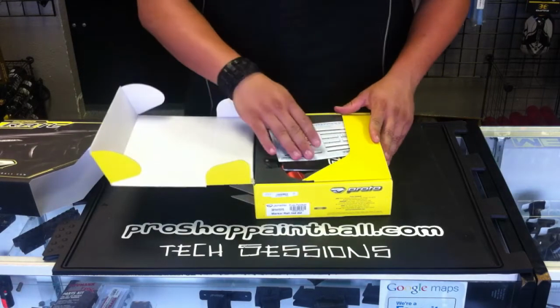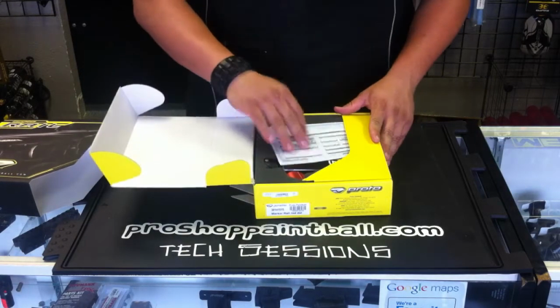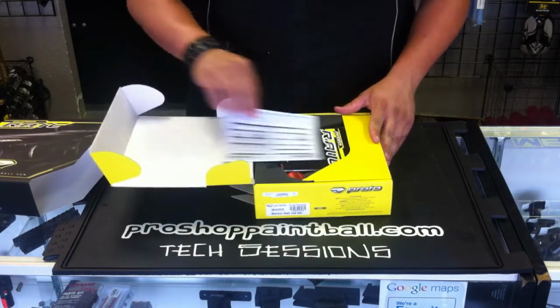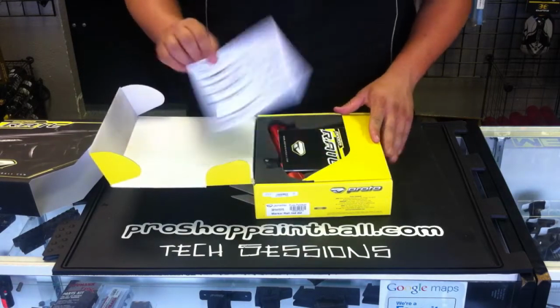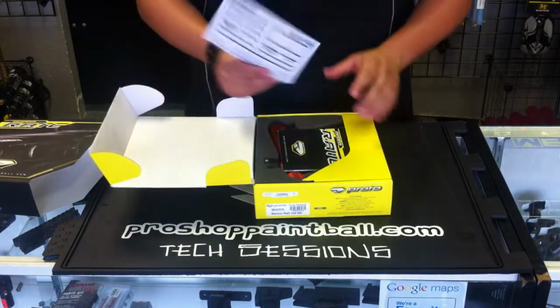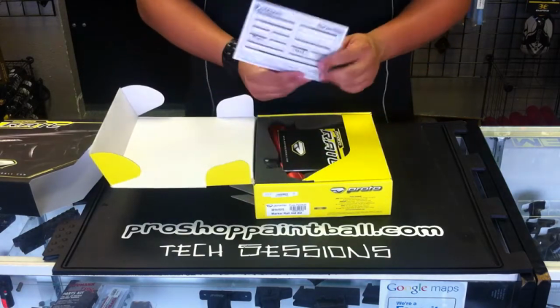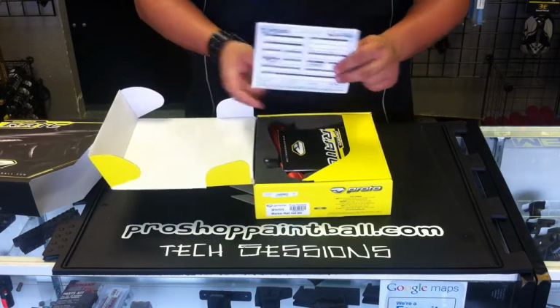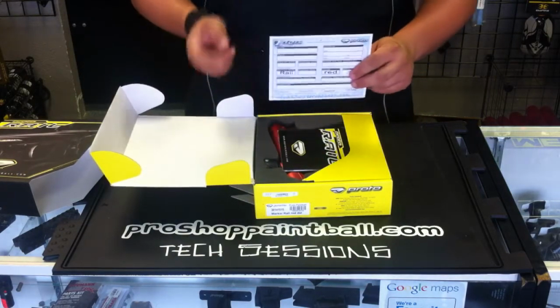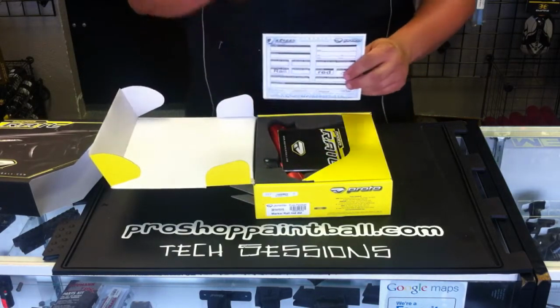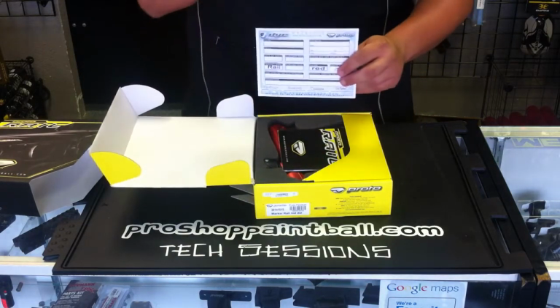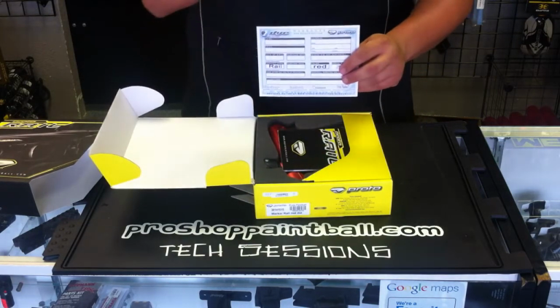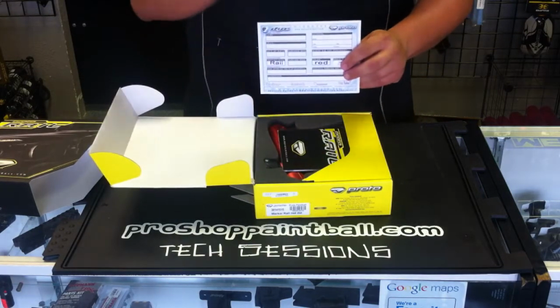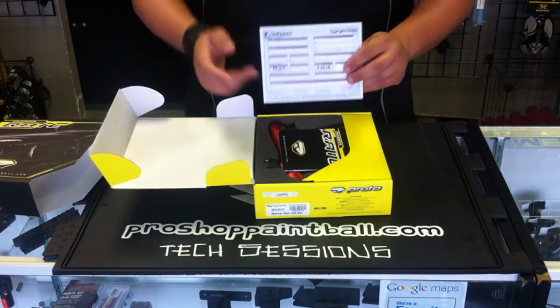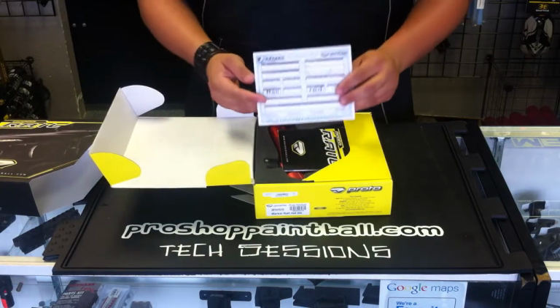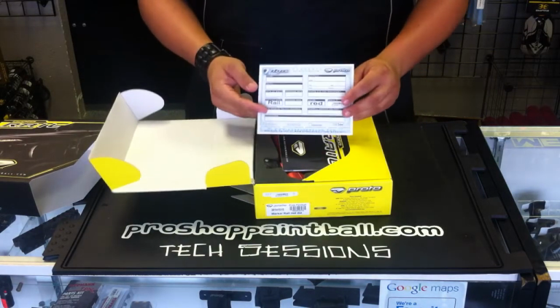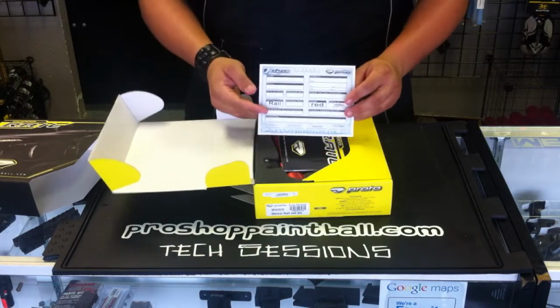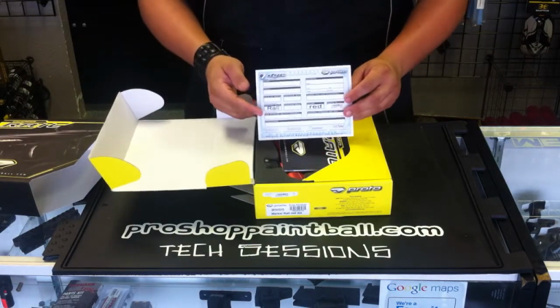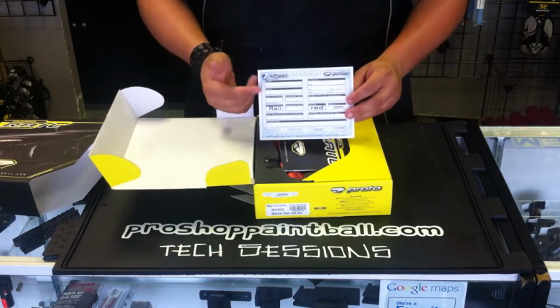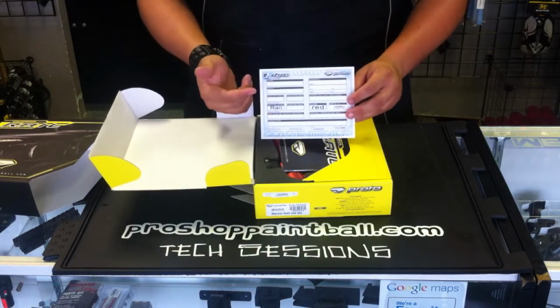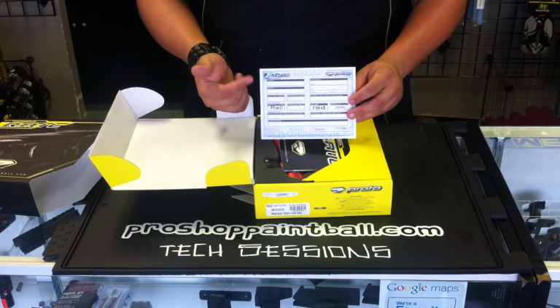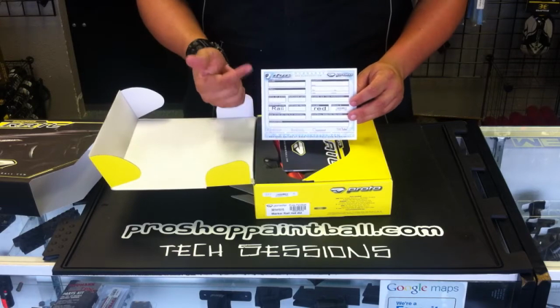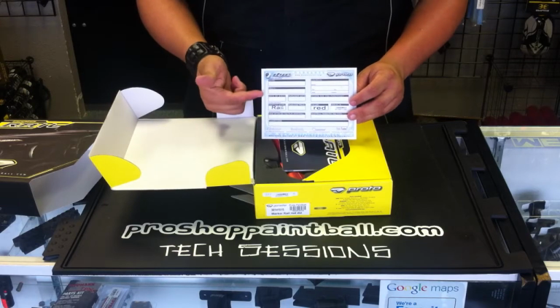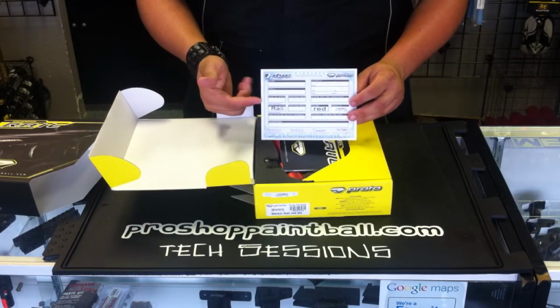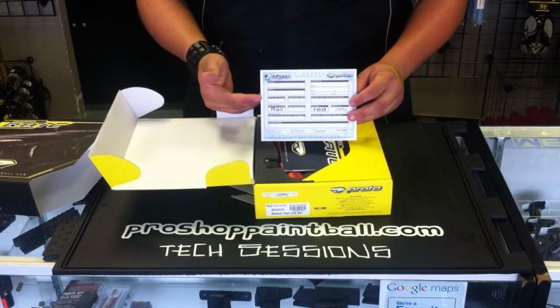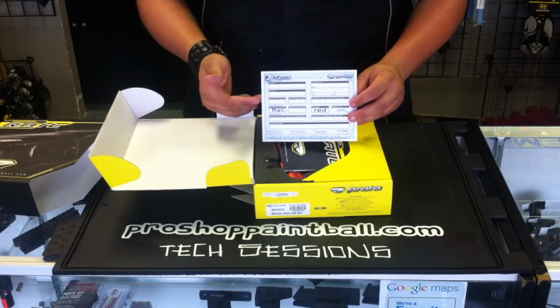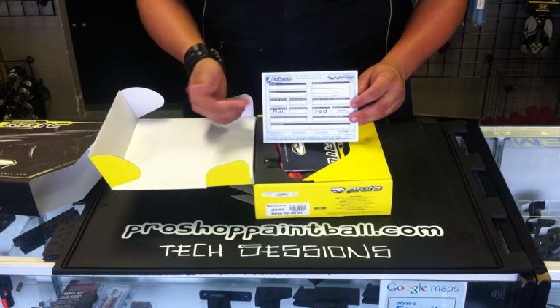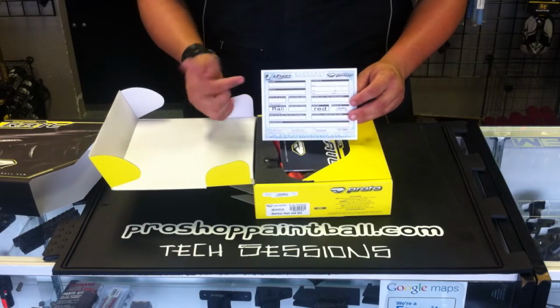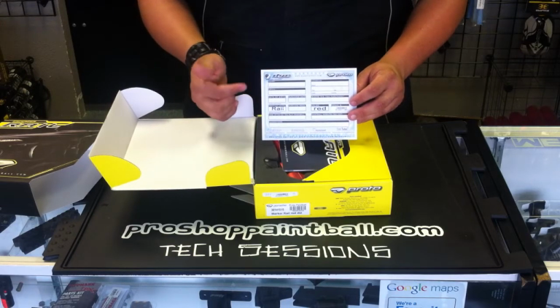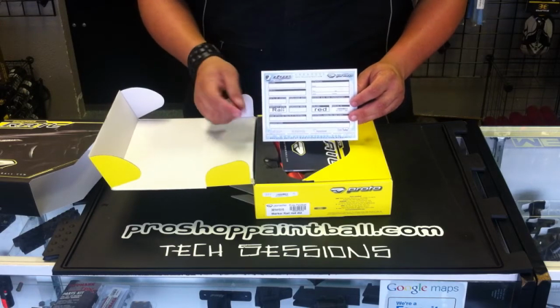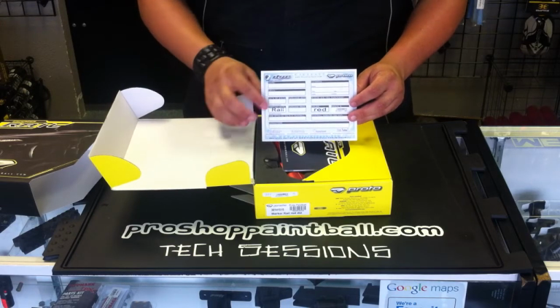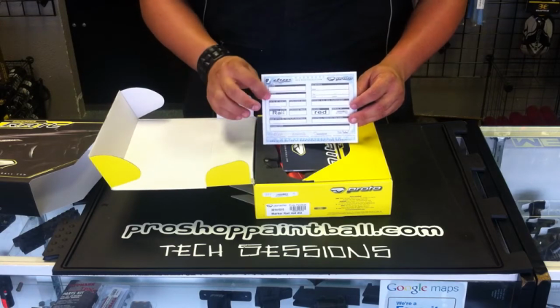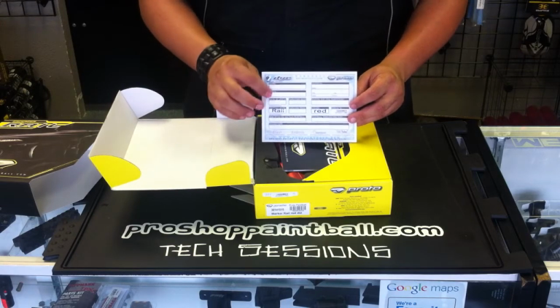Inside, the first thing you're going to find is your die warranty card. Fill this out and send it in to die.